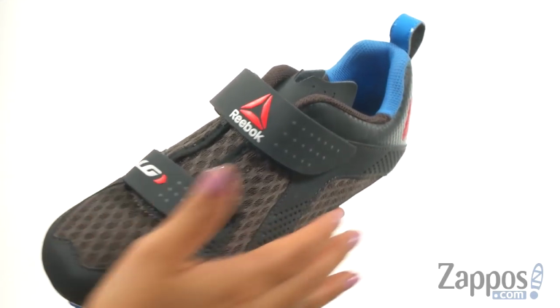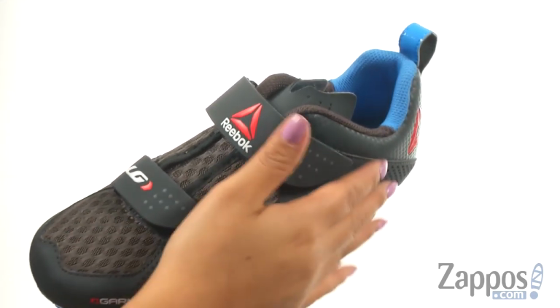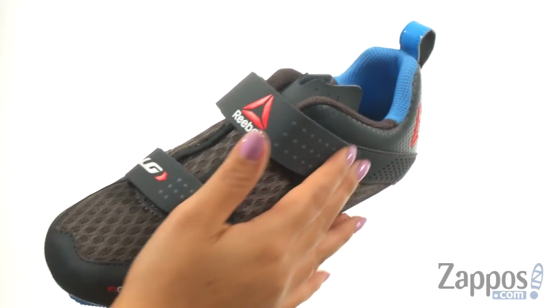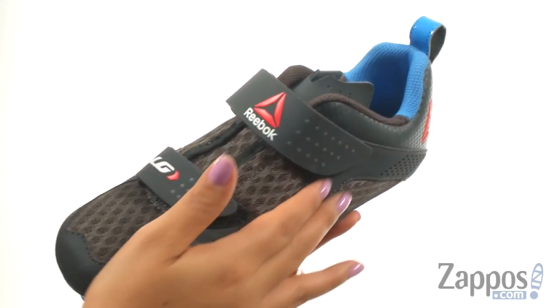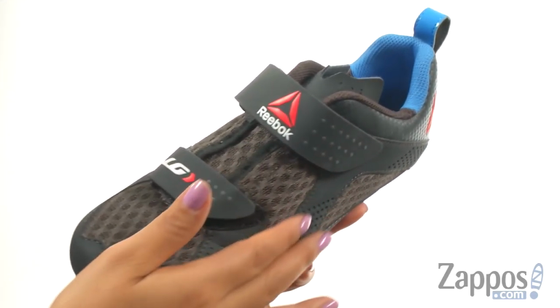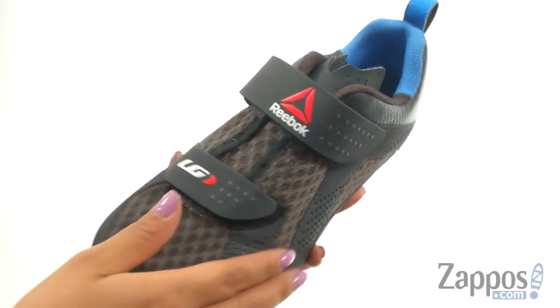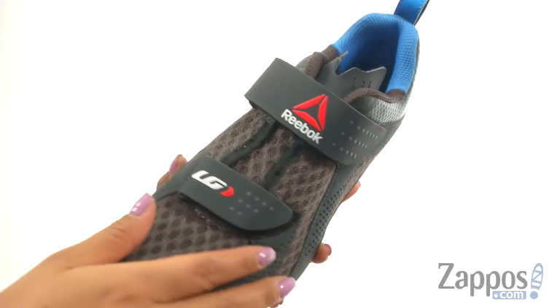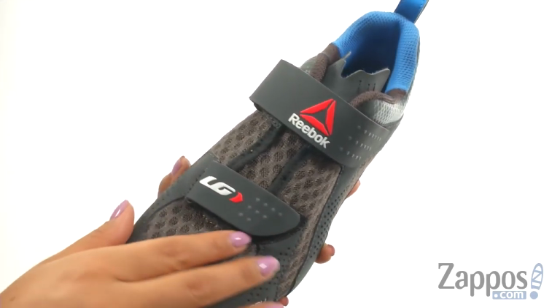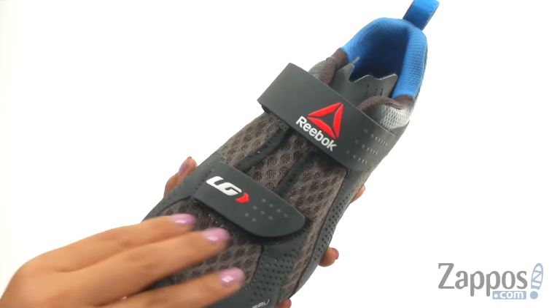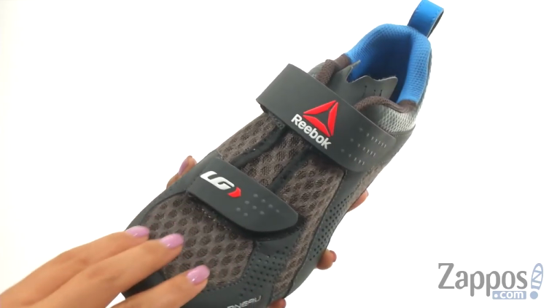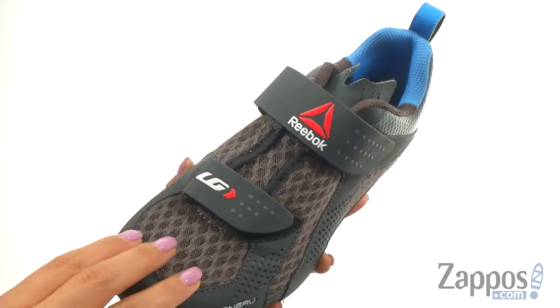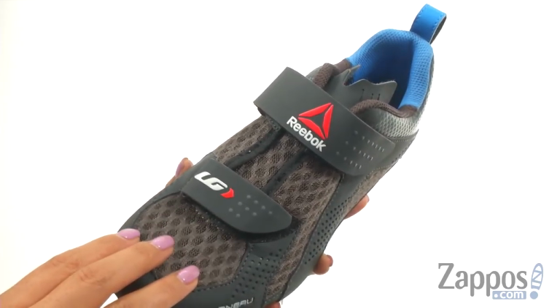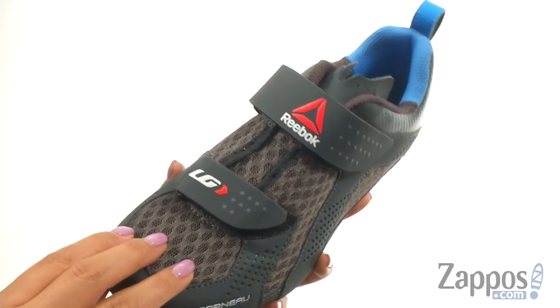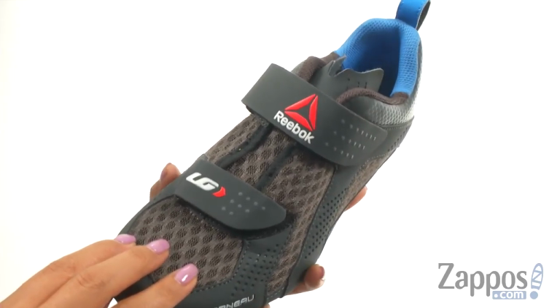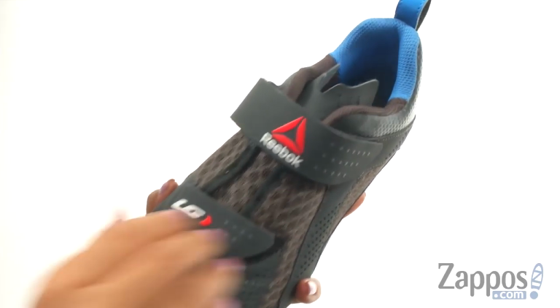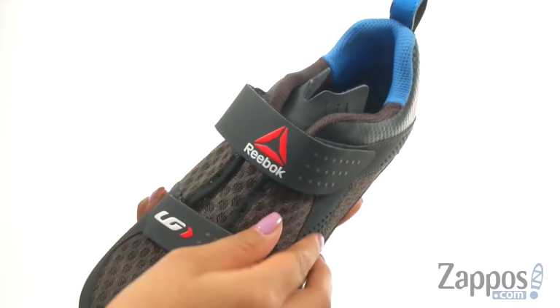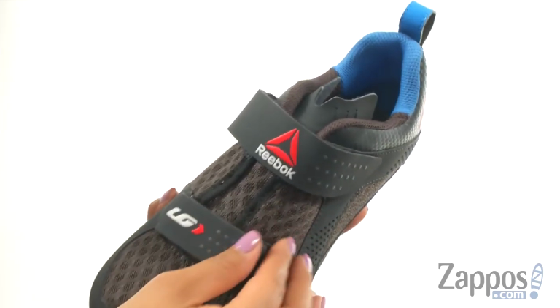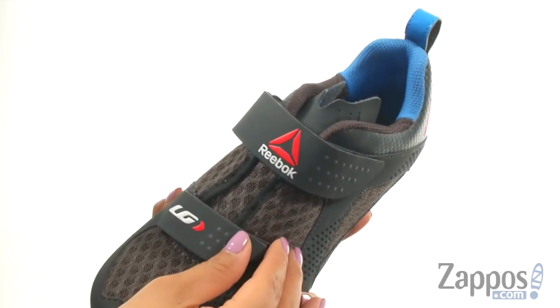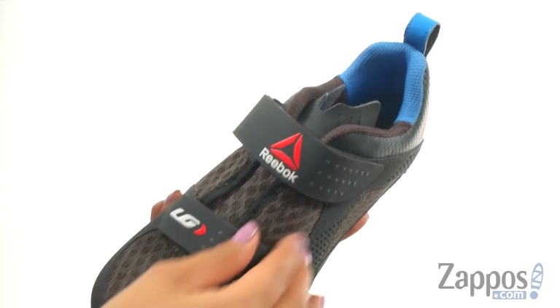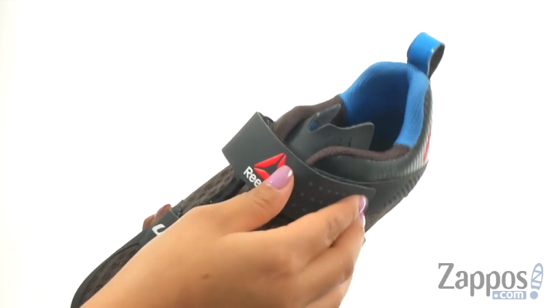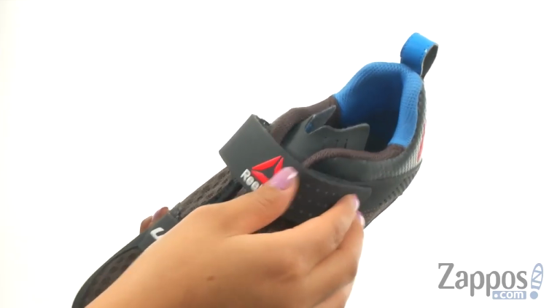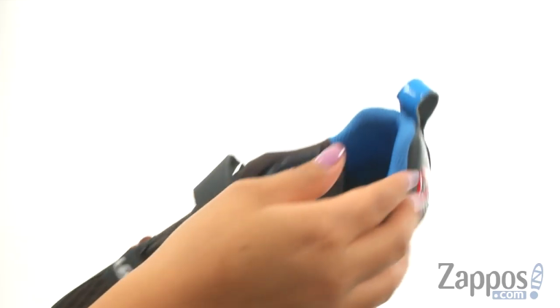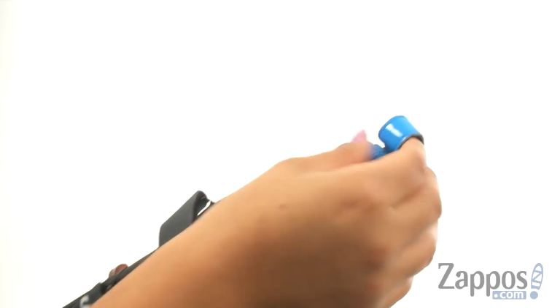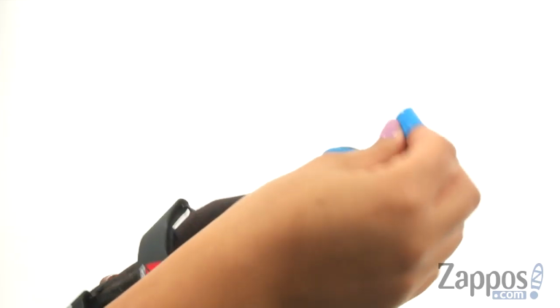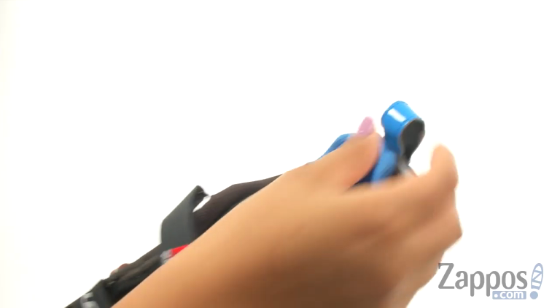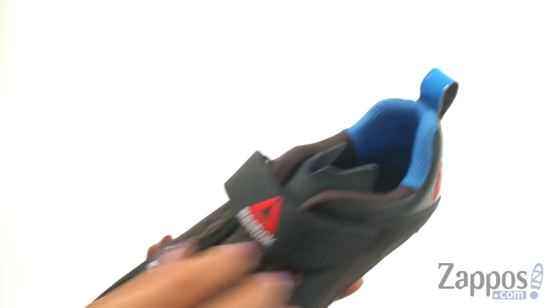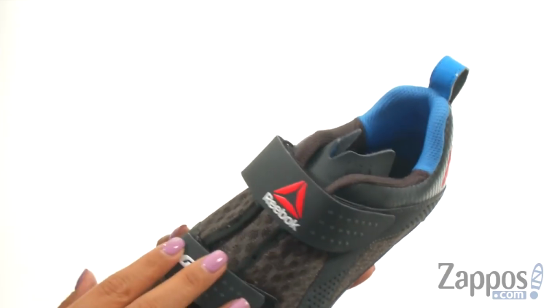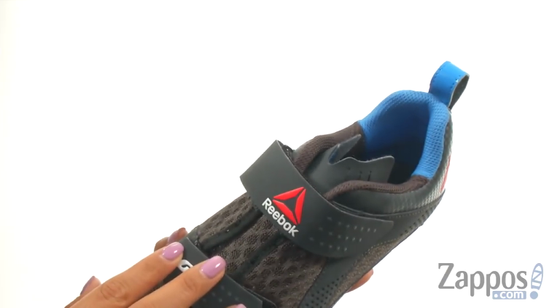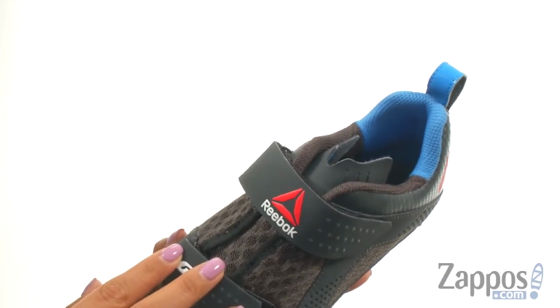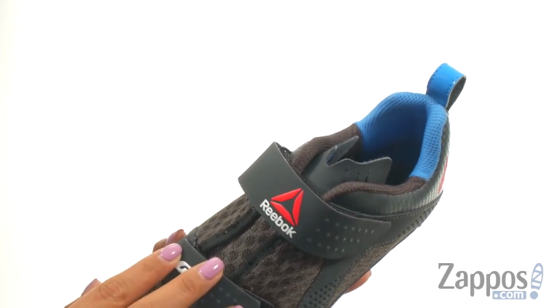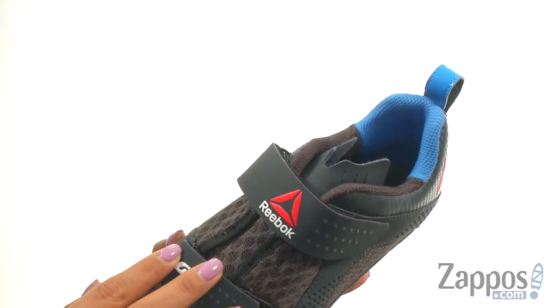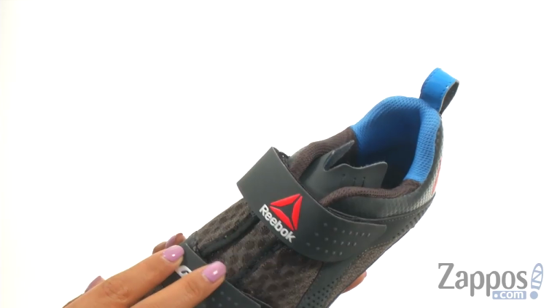They offer a lightweight mesh upper with synthetic overlays. There's a hook and loop closure with a back pull tab for easy on and off.